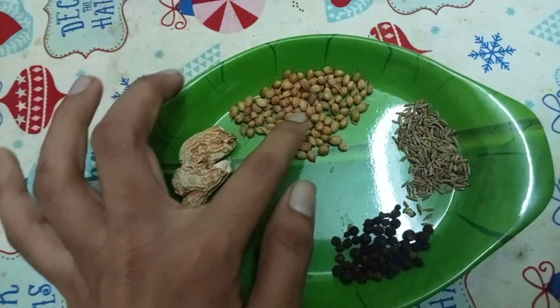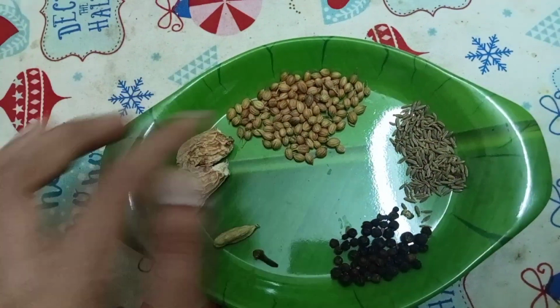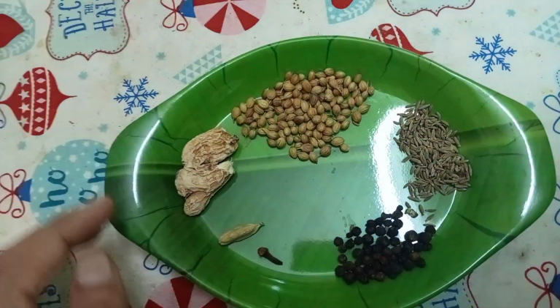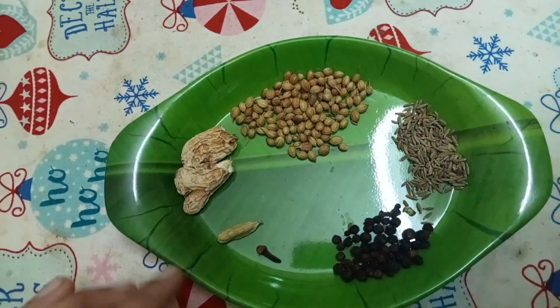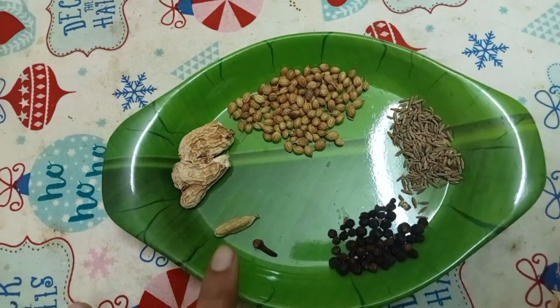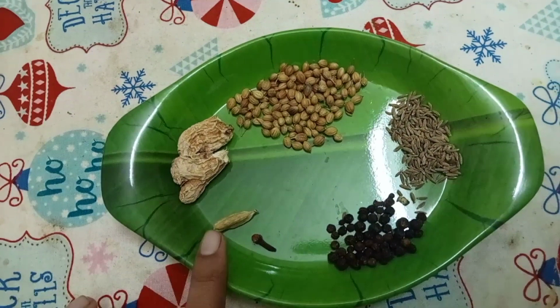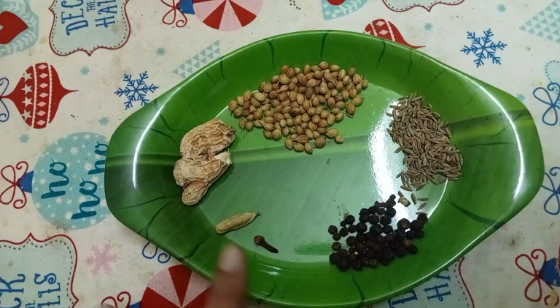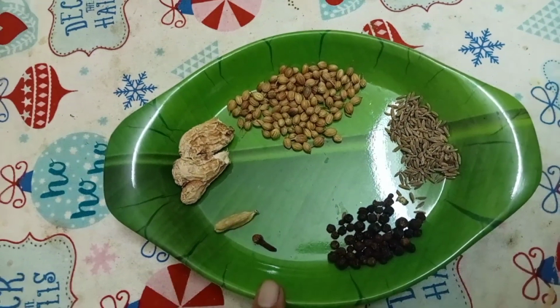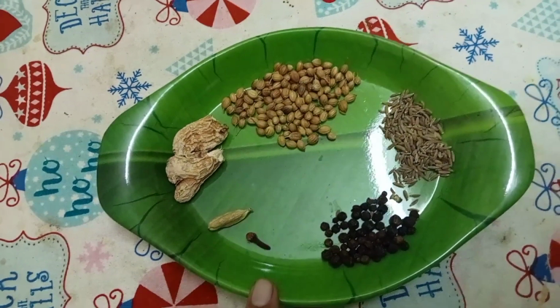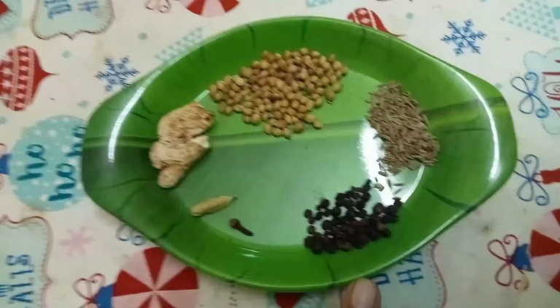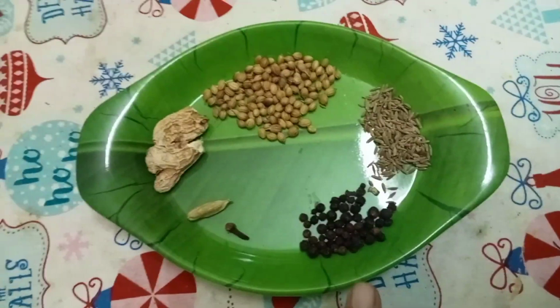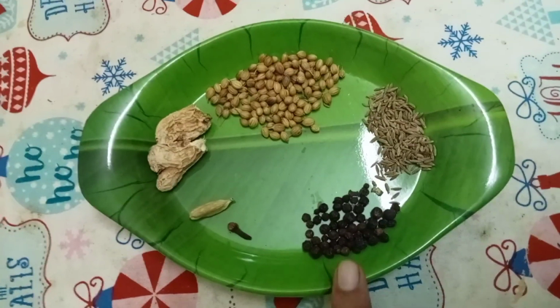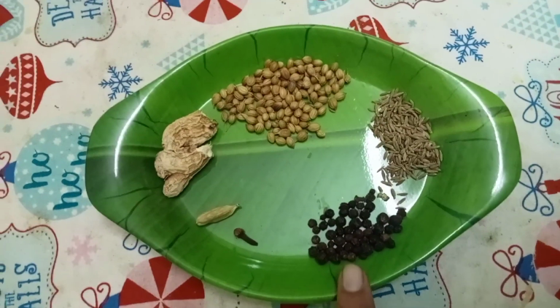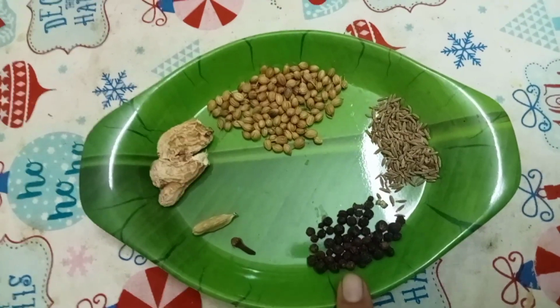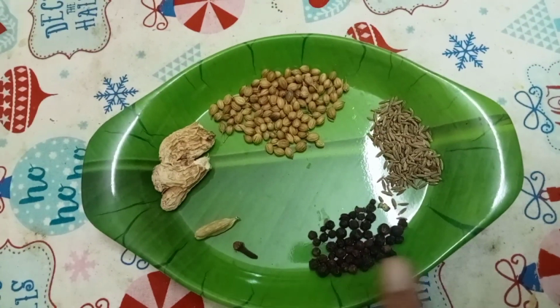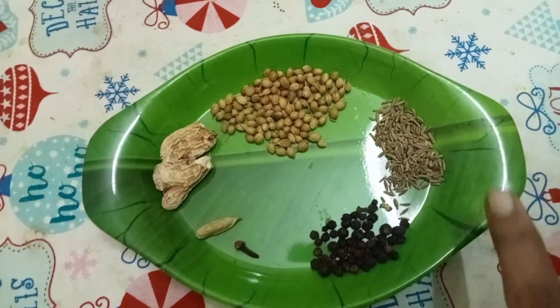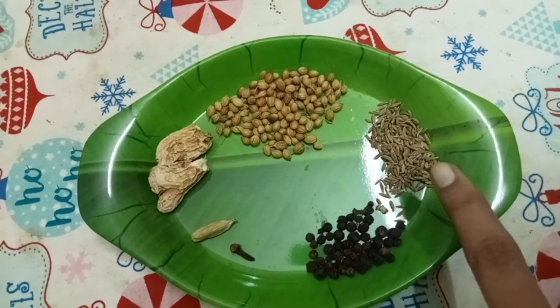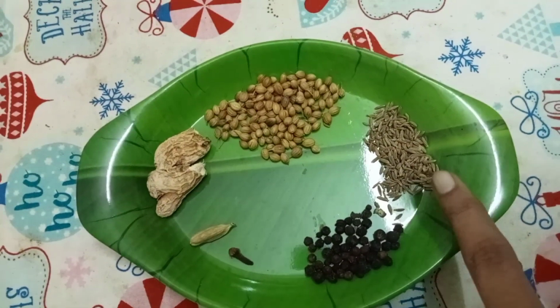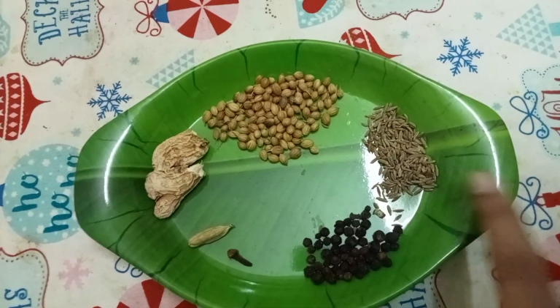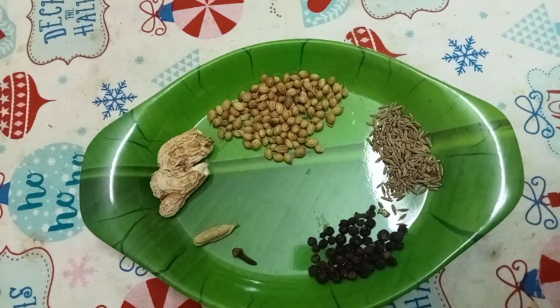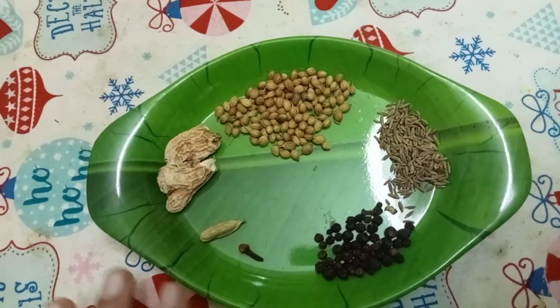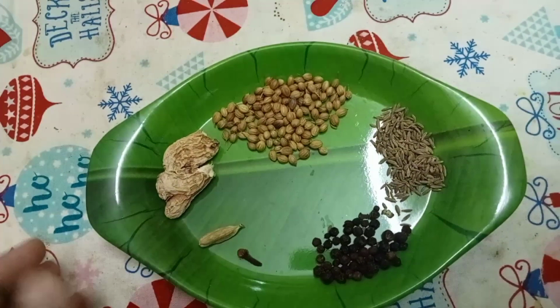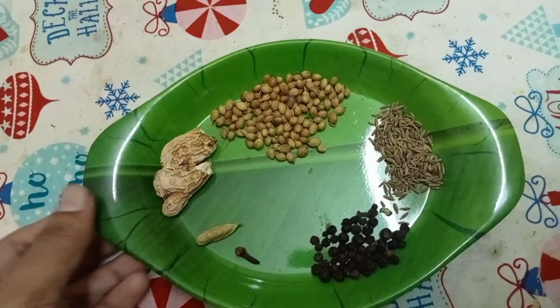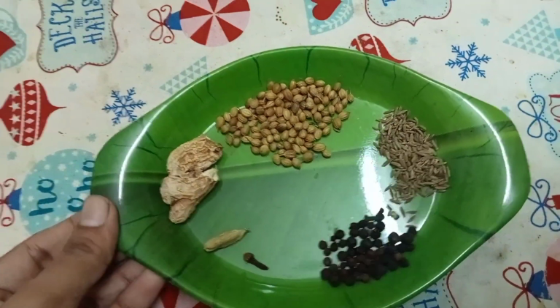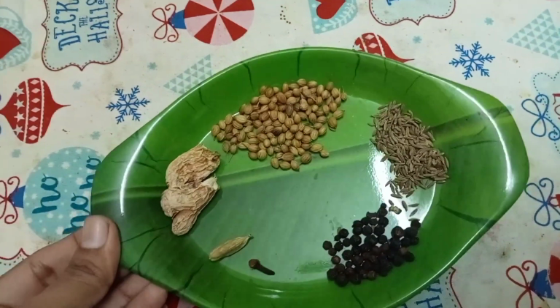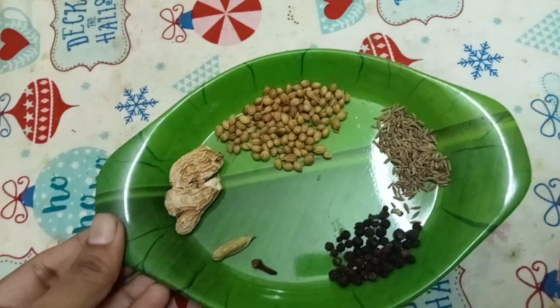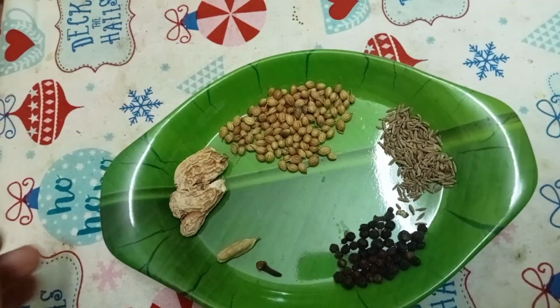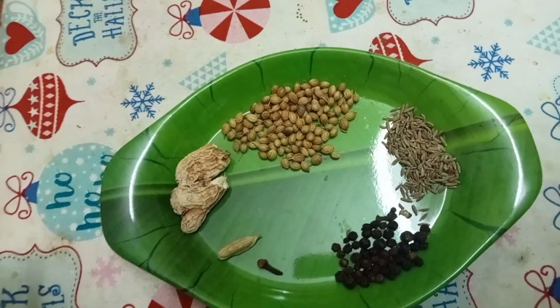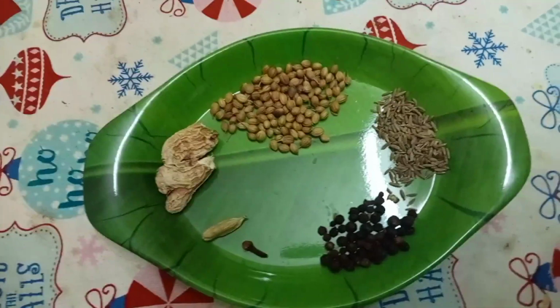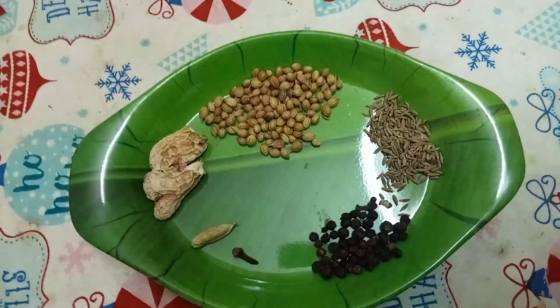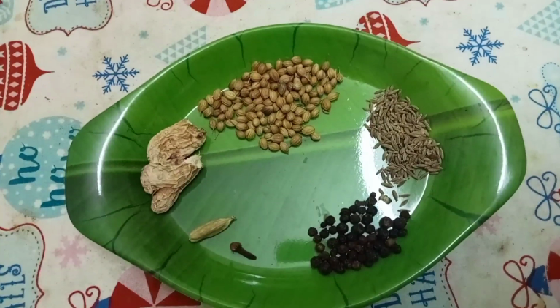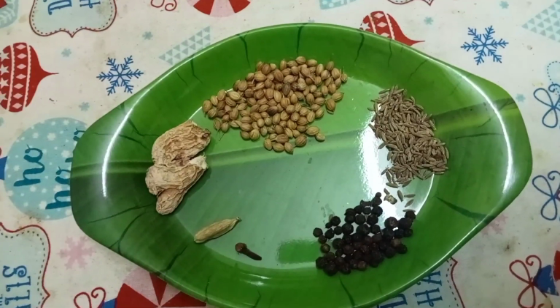We will add 1 spoon of milk. 1 spoon milk. You can do dry roast.